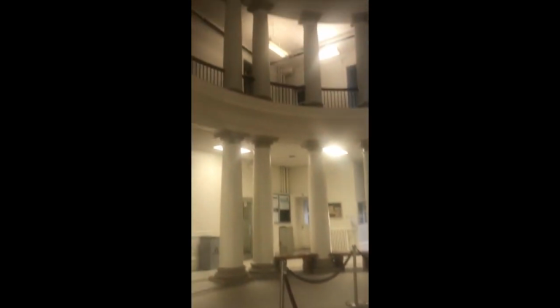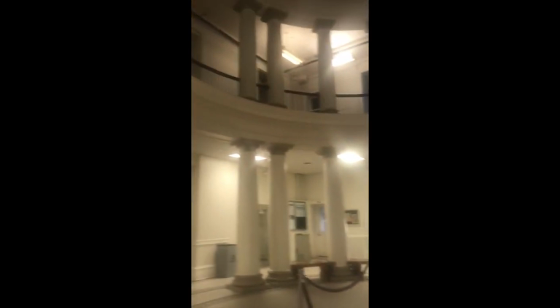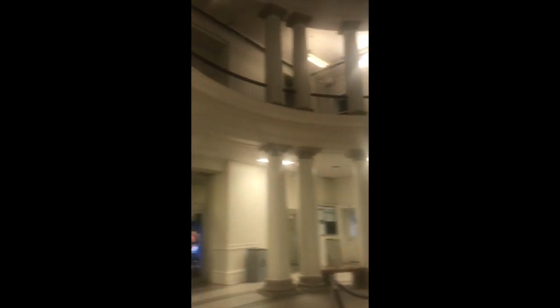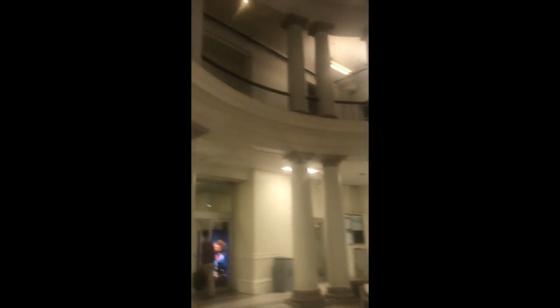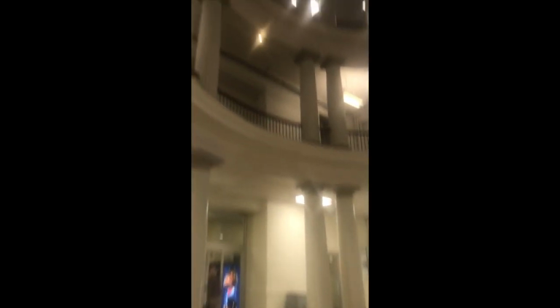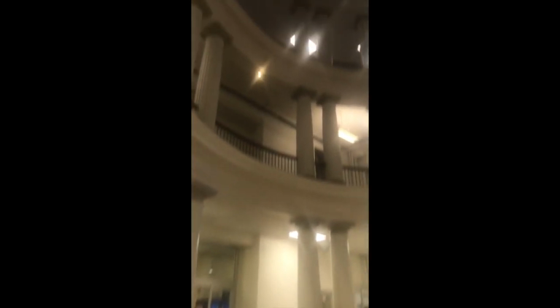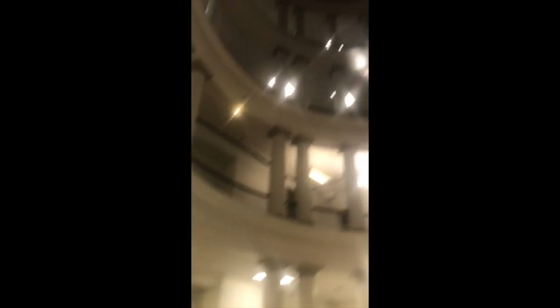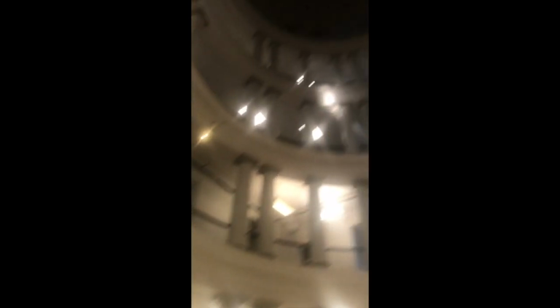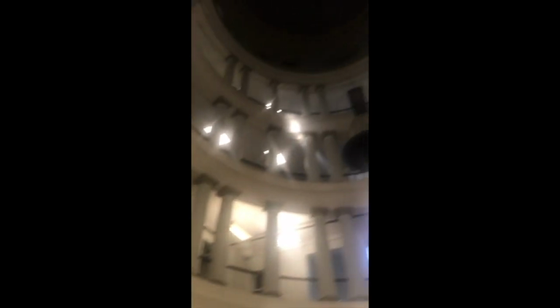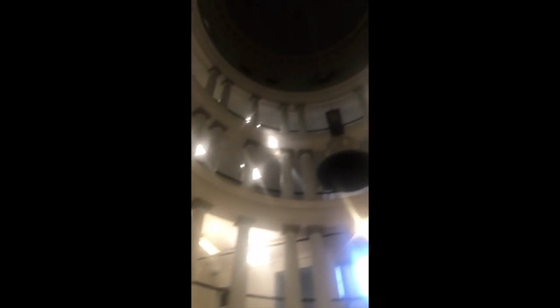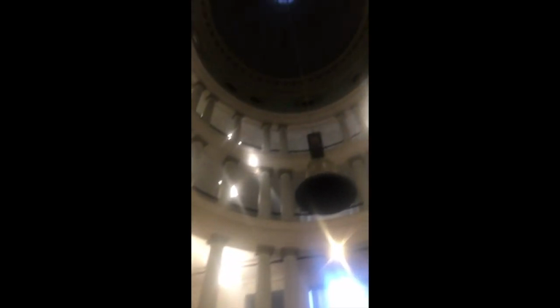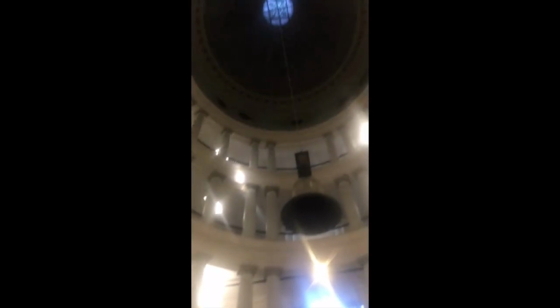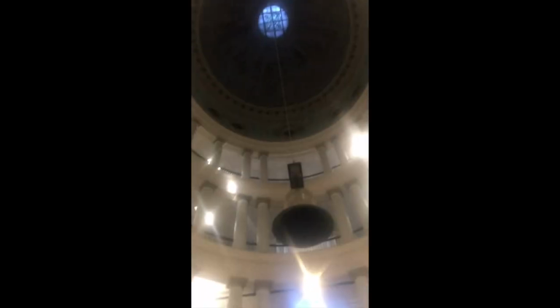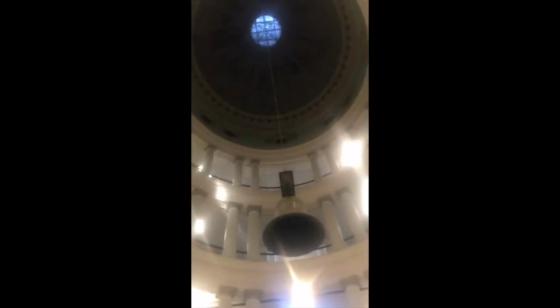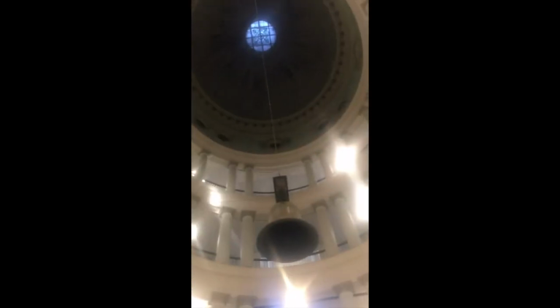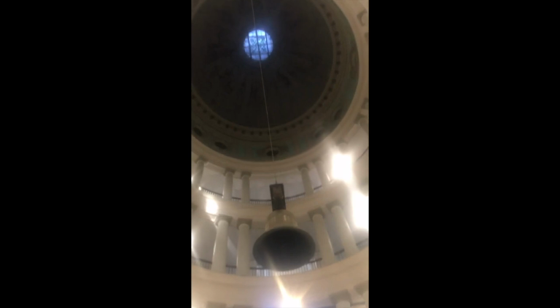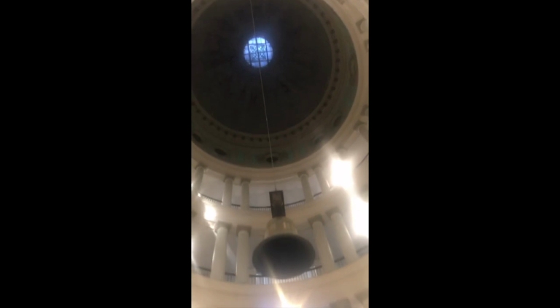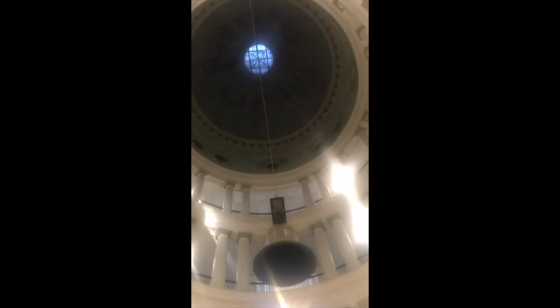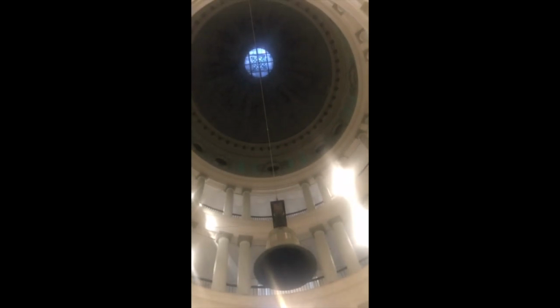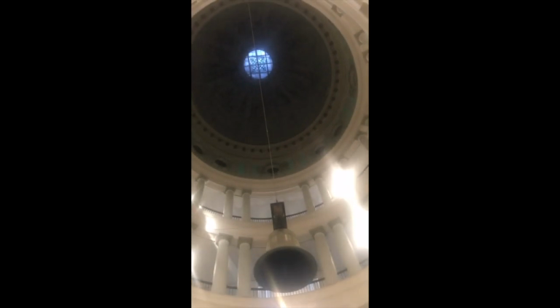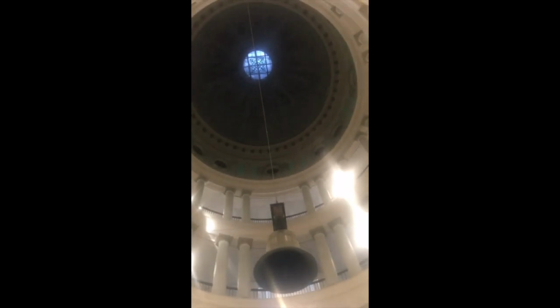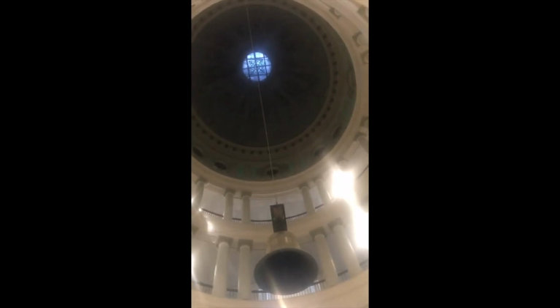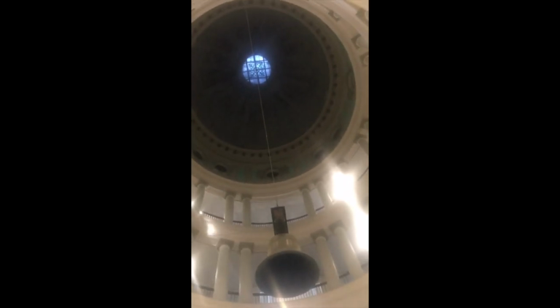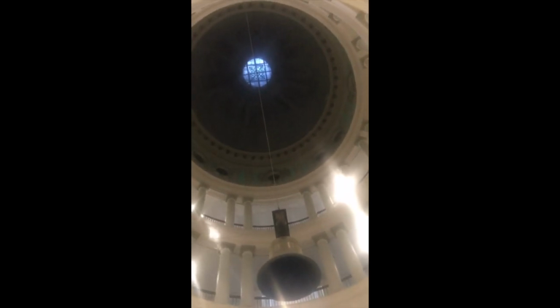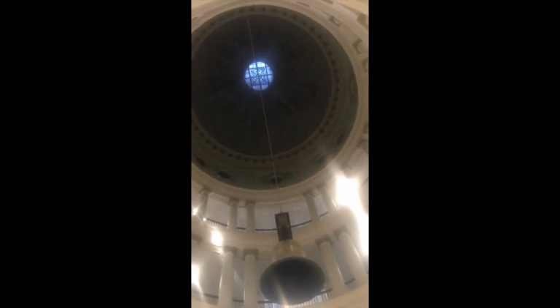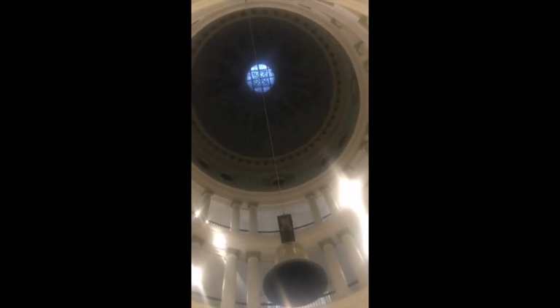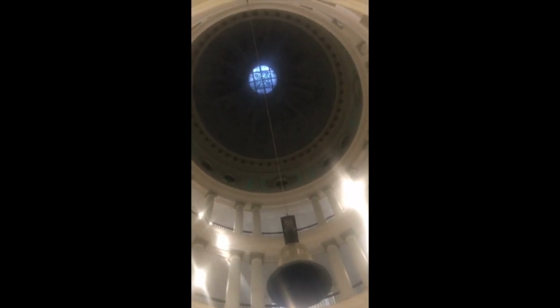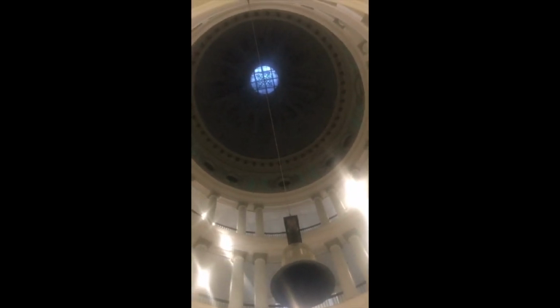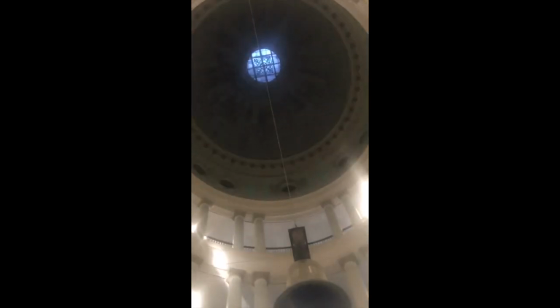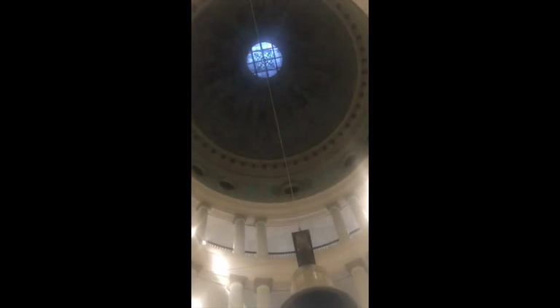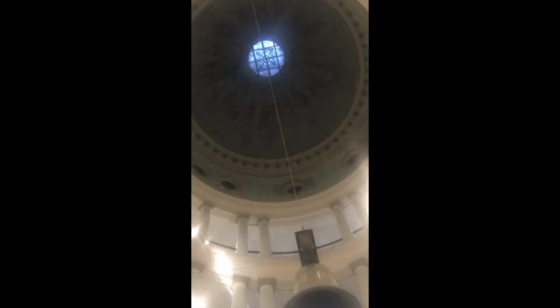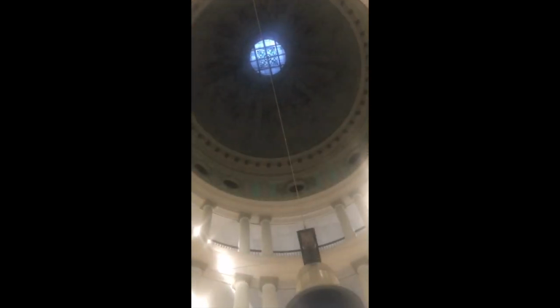And then if you look up to the top, you can see that there's a stained glass, and there's detail on the stained glass.